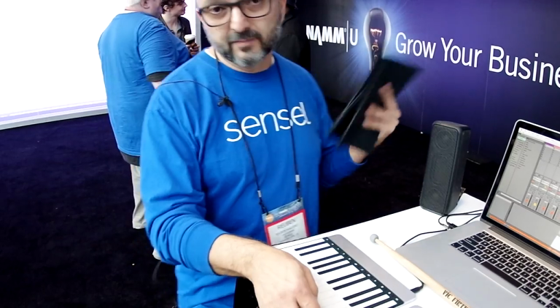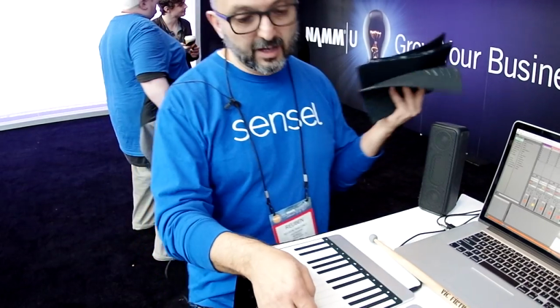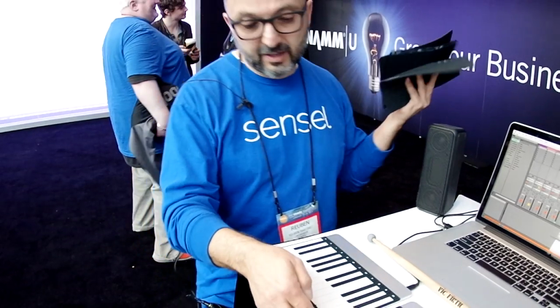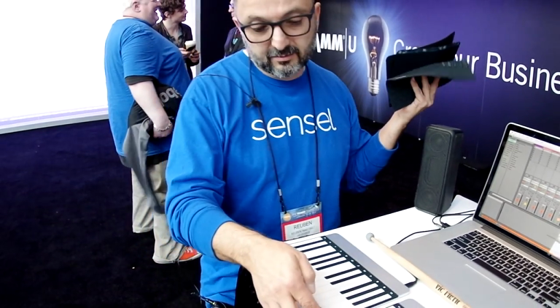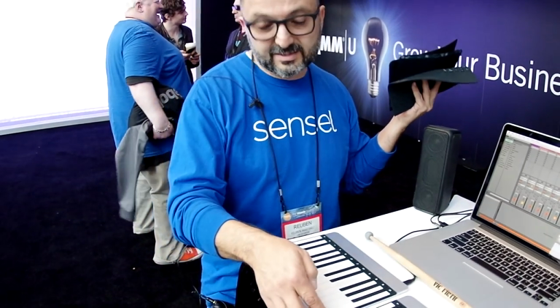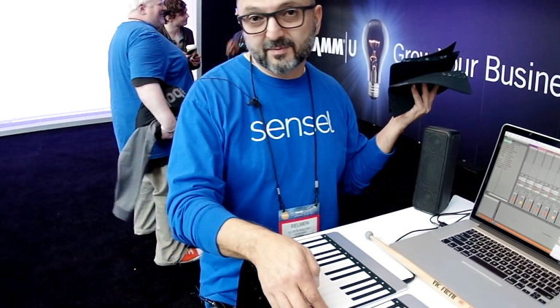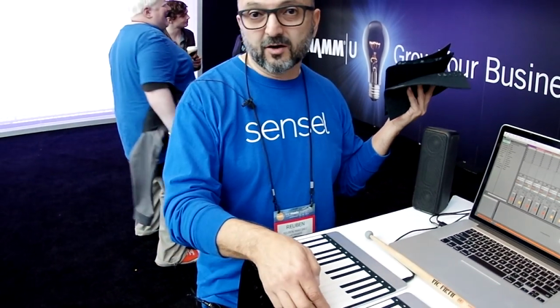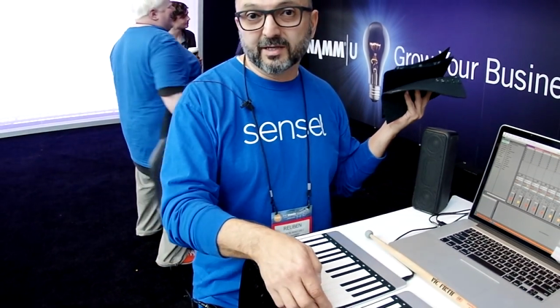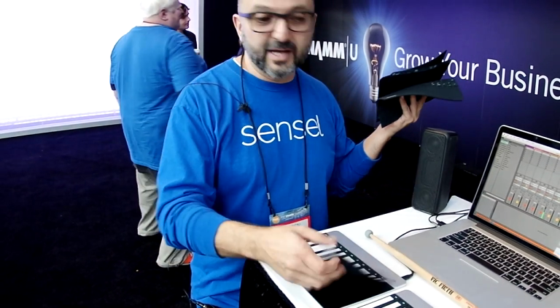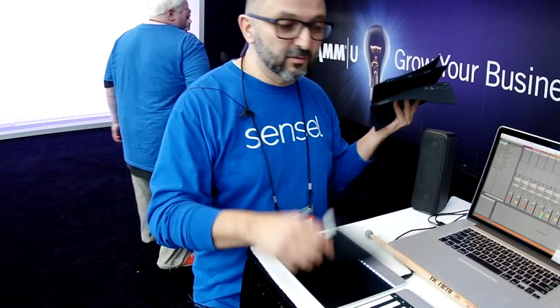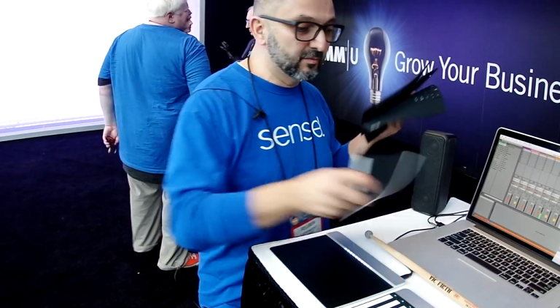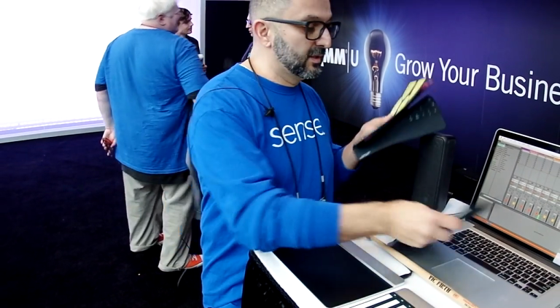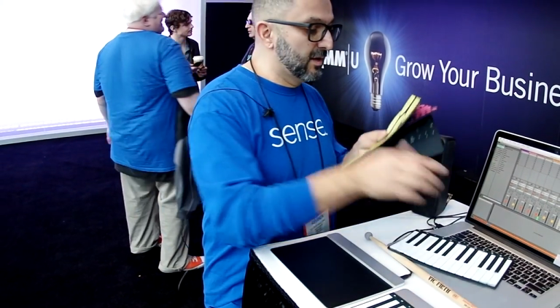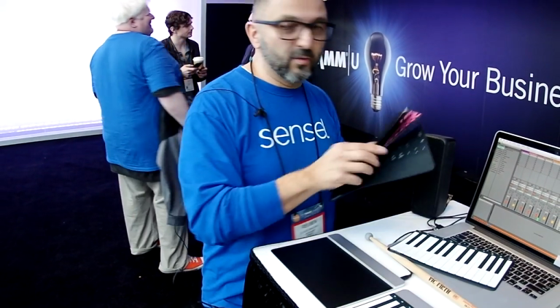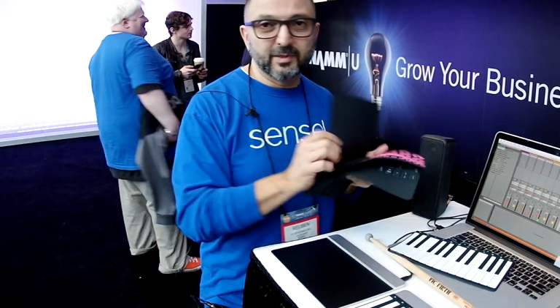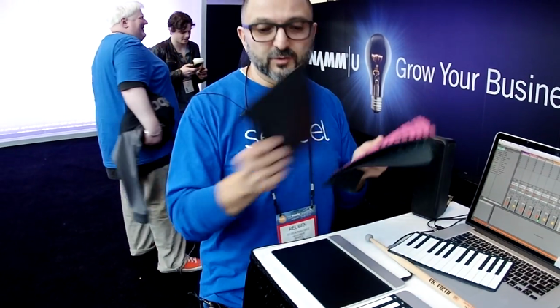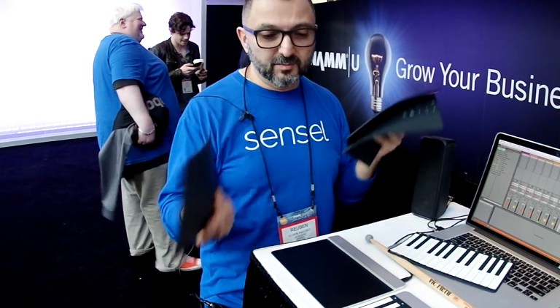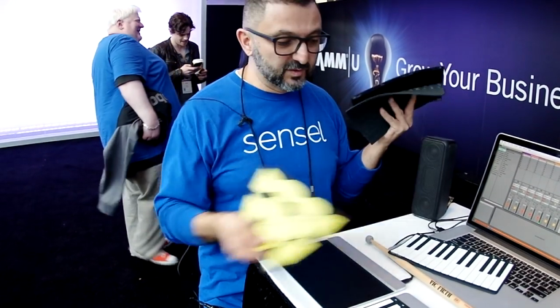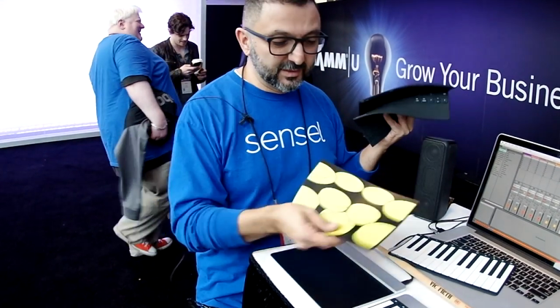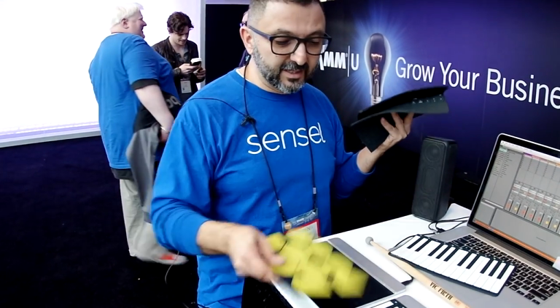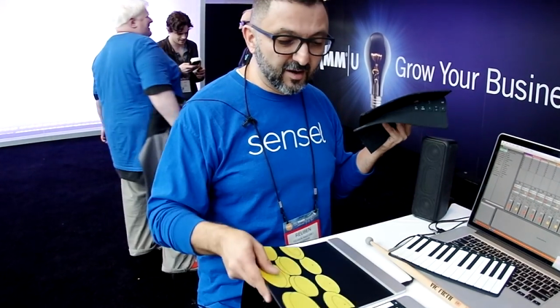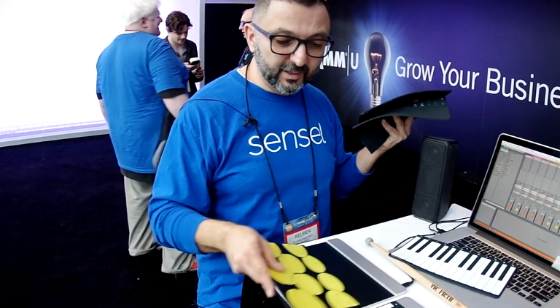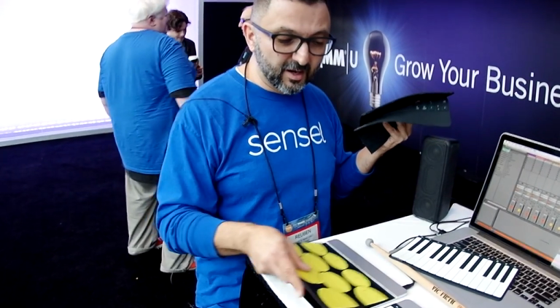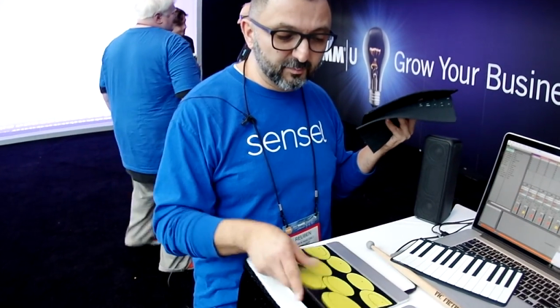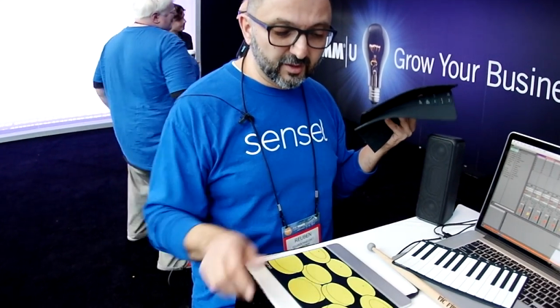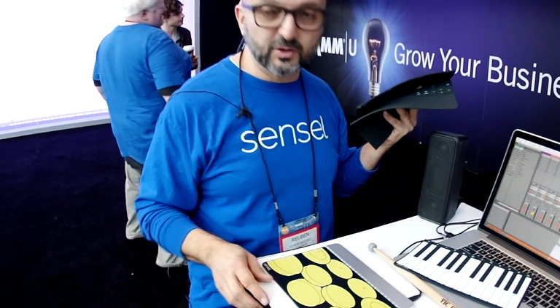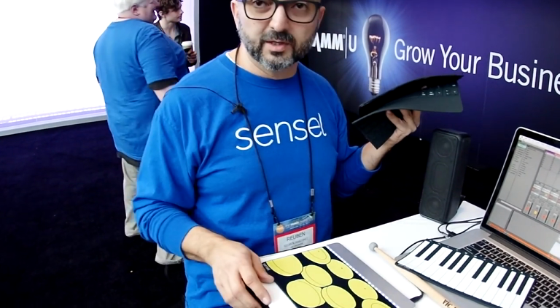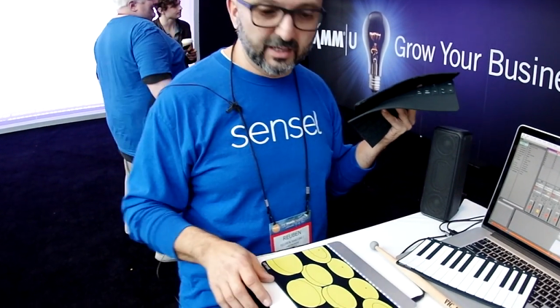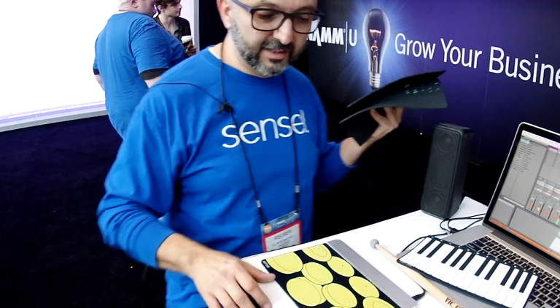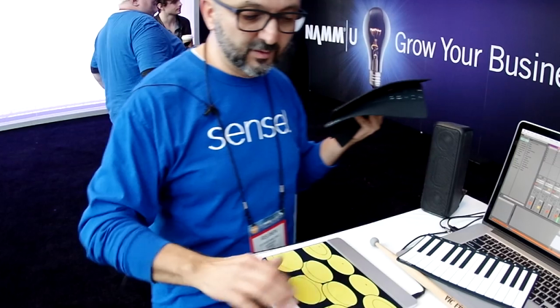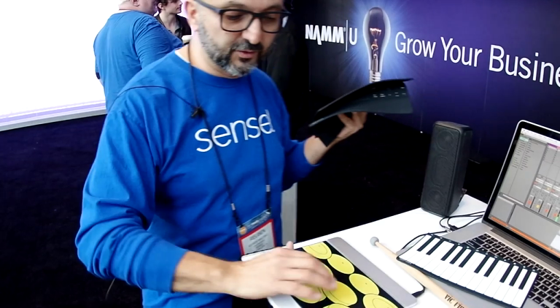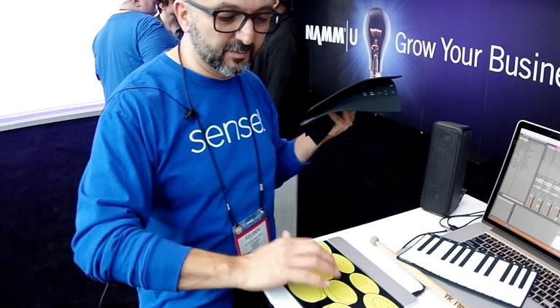If I'm tired of playing the piano and I want to play the drums, you simply take it off, peel it off, put on the new one and now it's a drum.